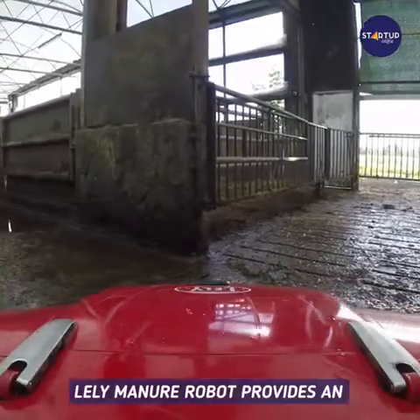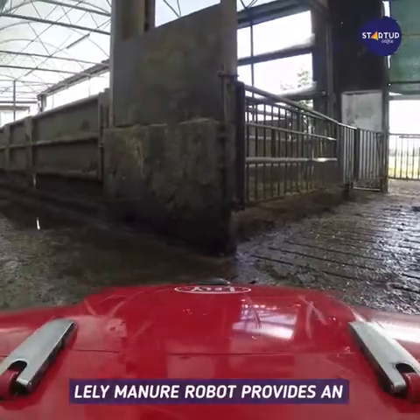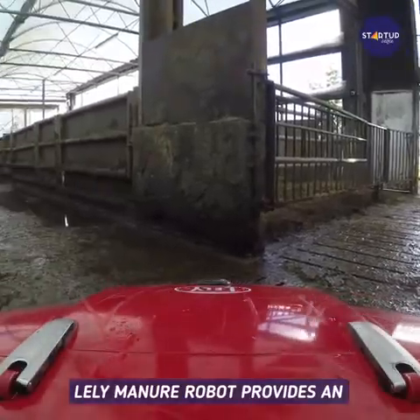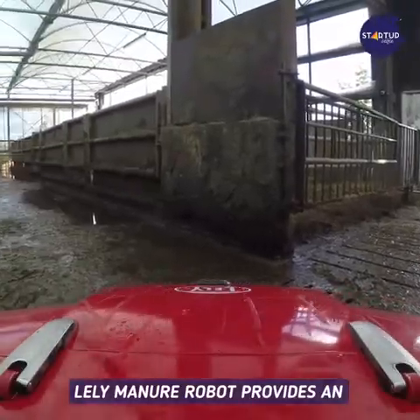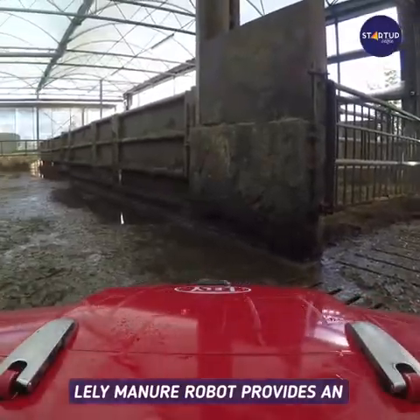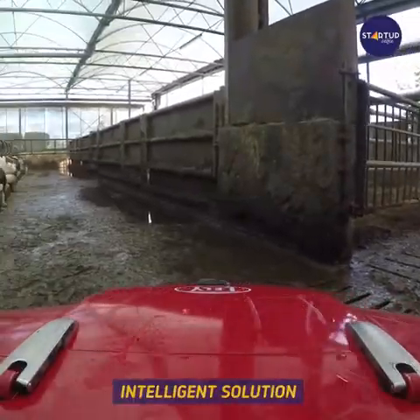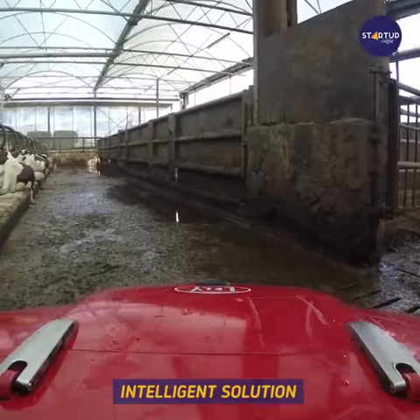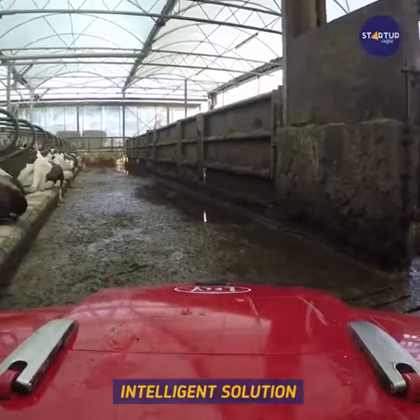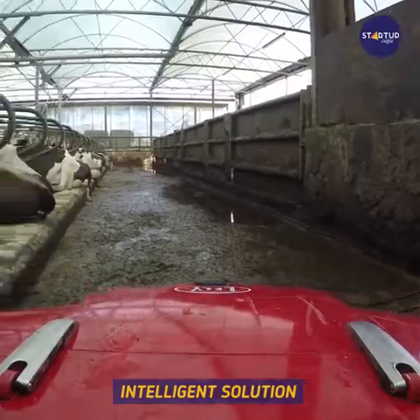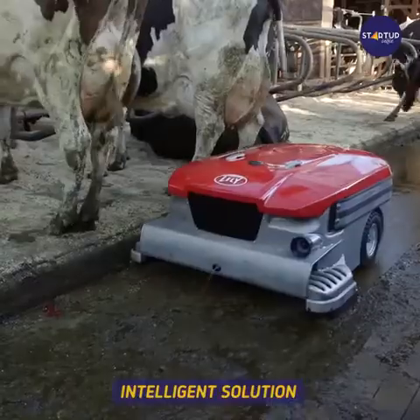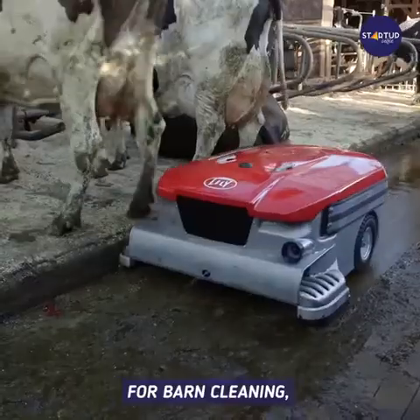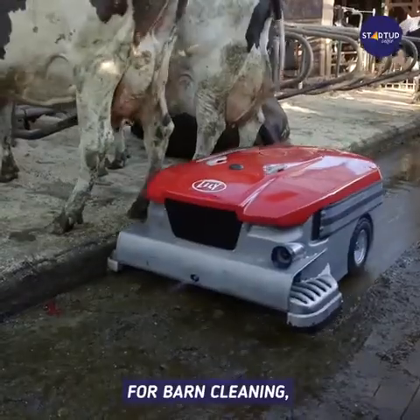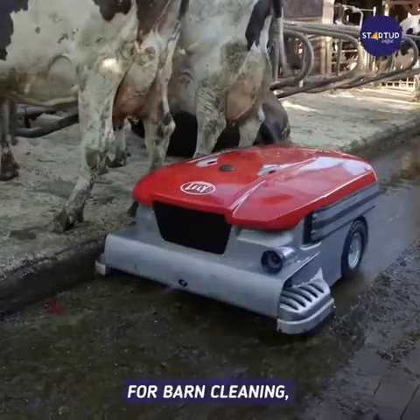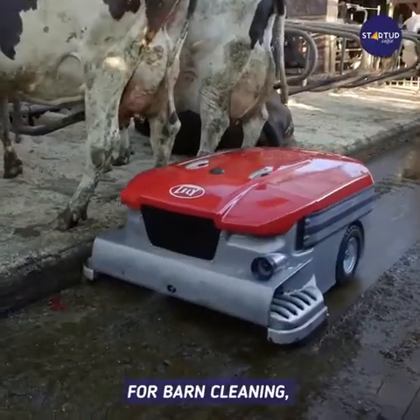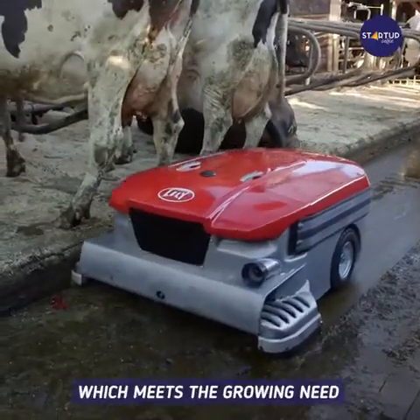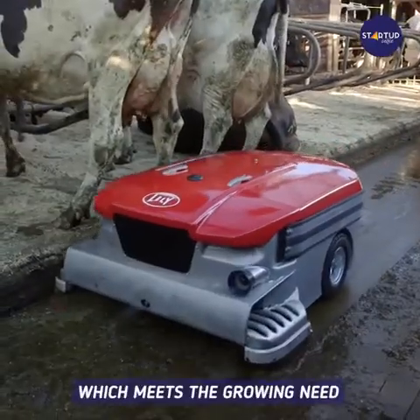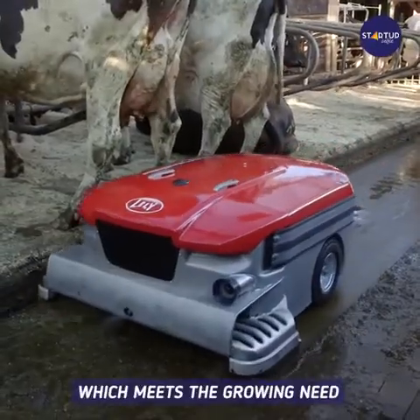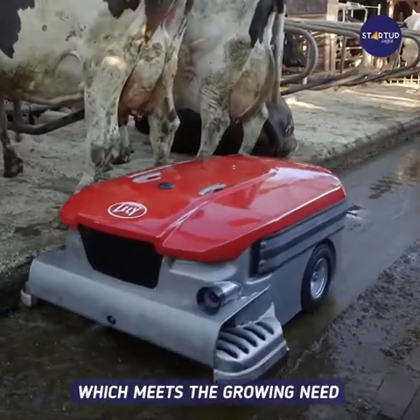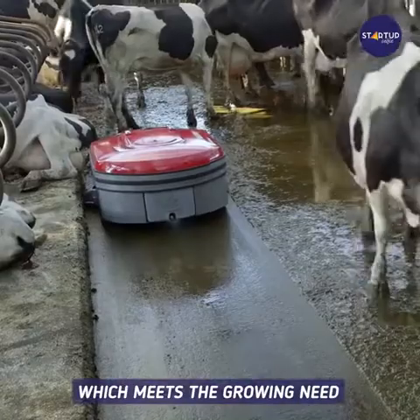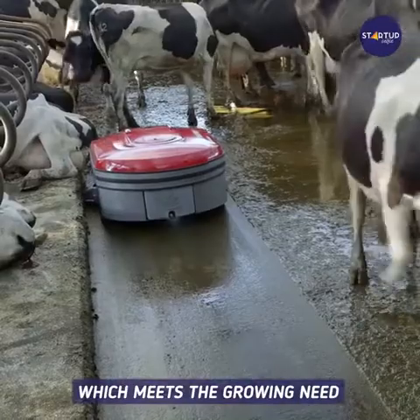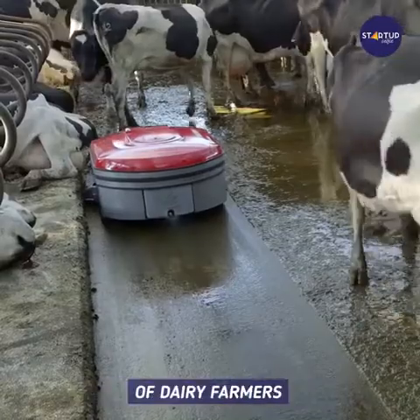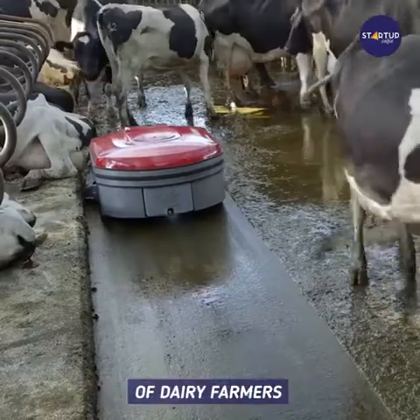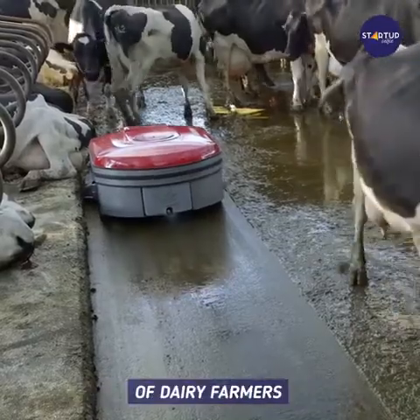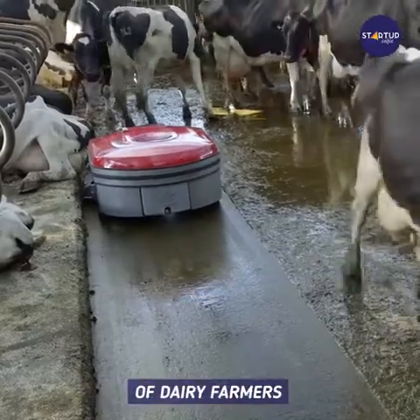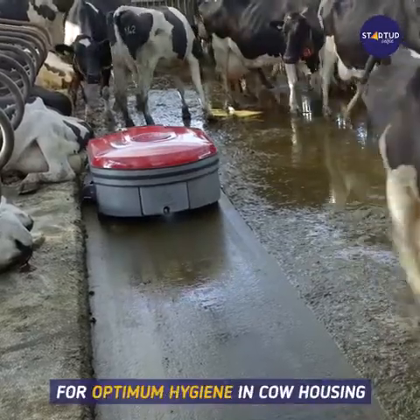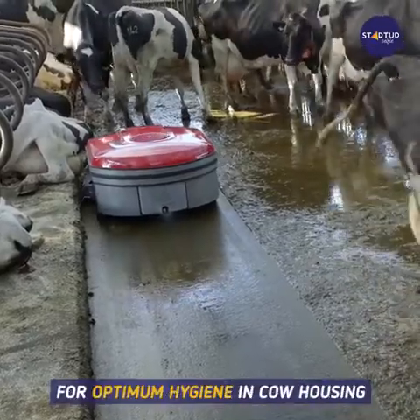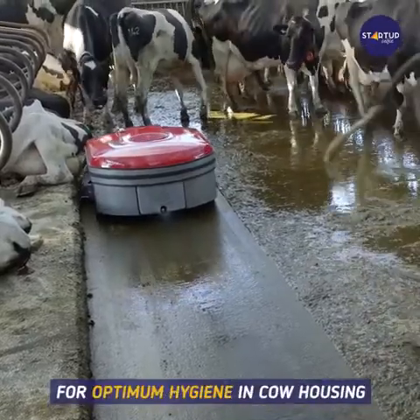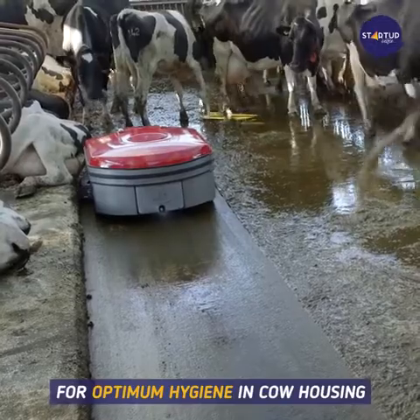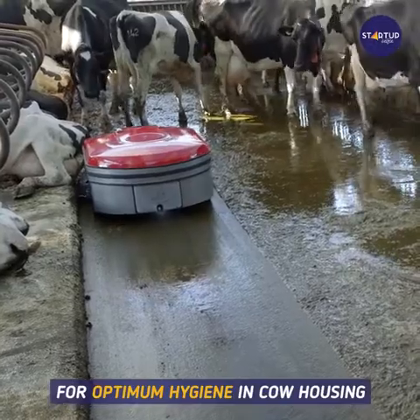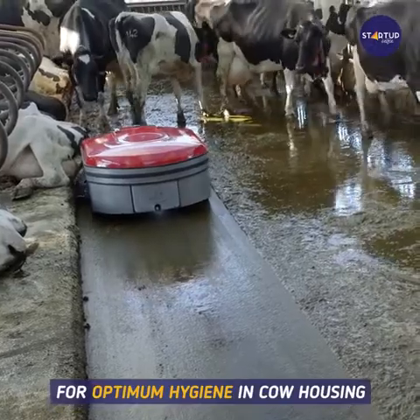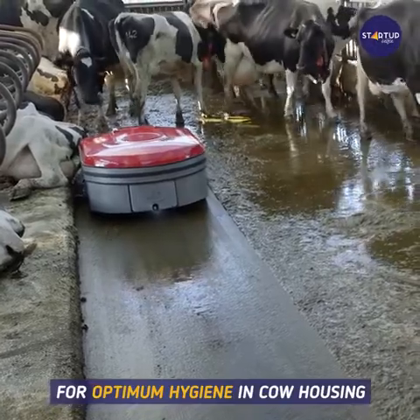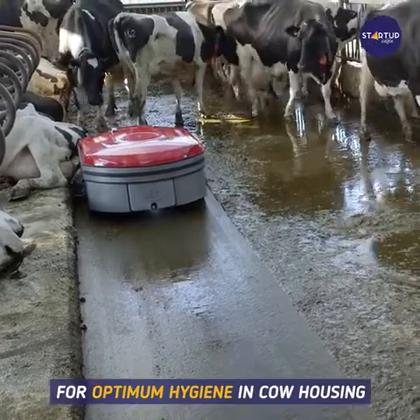The Lely manure robot provides an intelligent solution for barn cleaning, which meets the growing need of dairy farmers for optimum hygiene and cow housing.